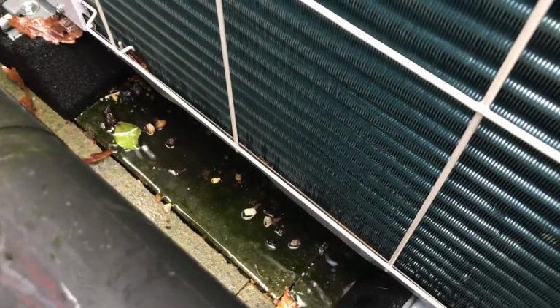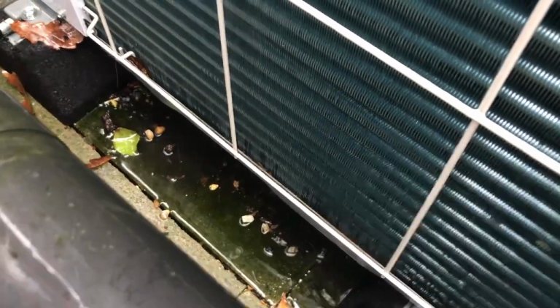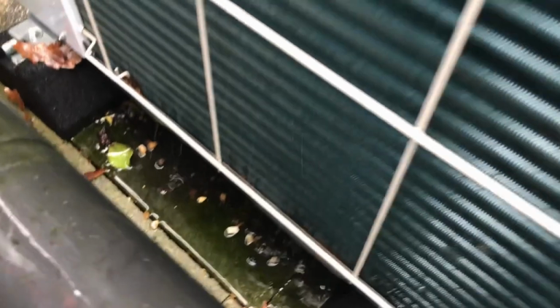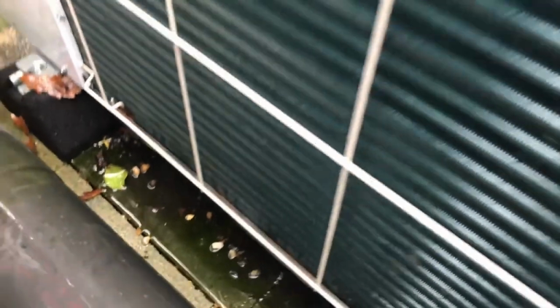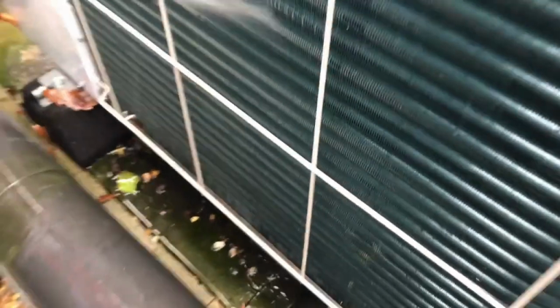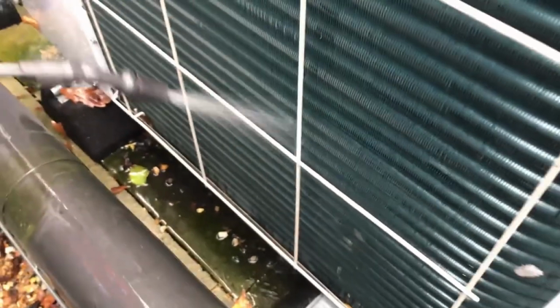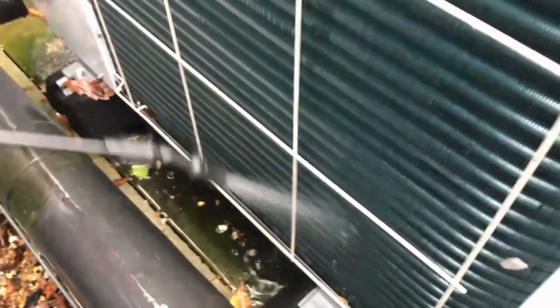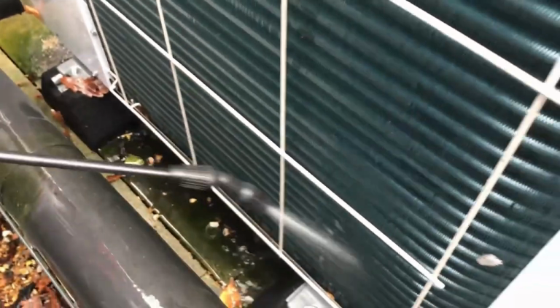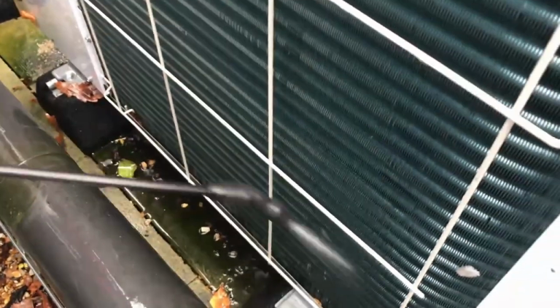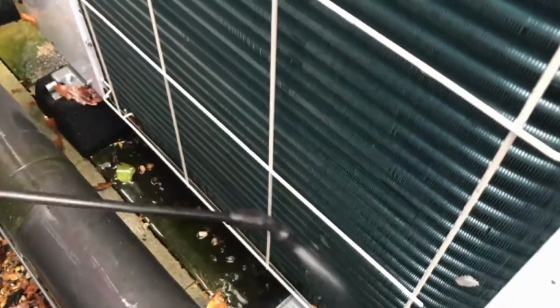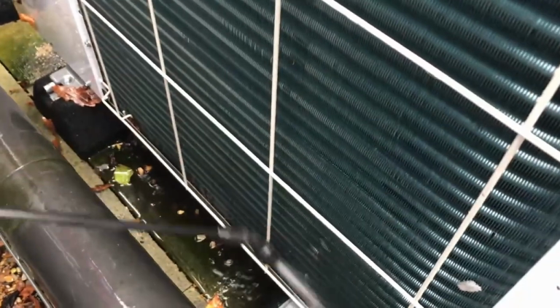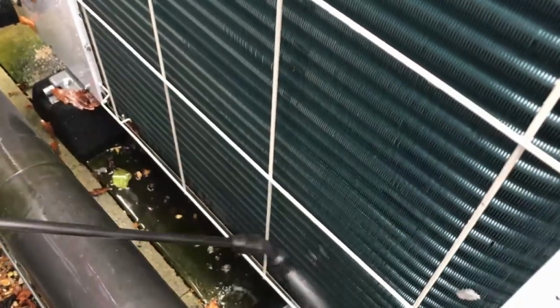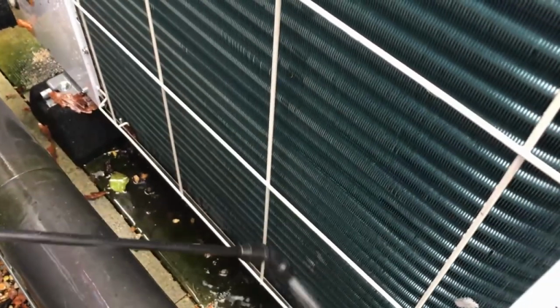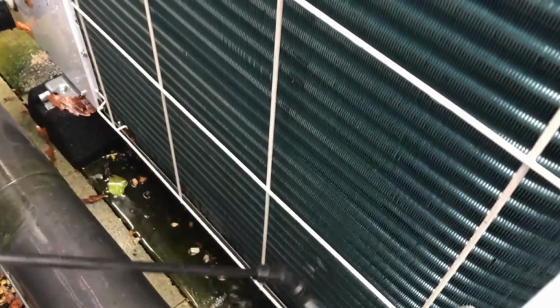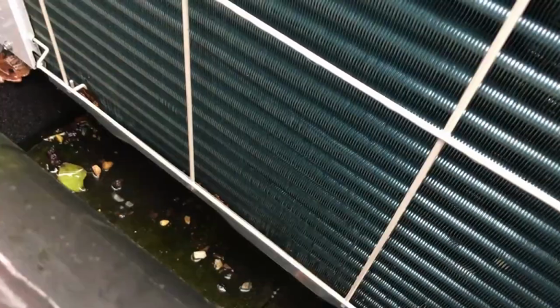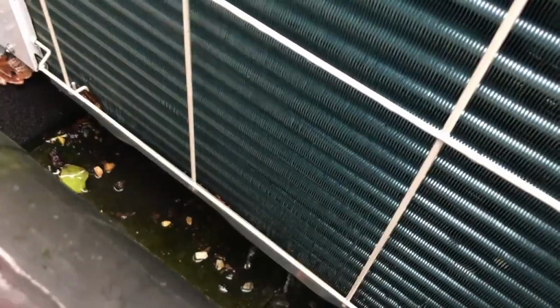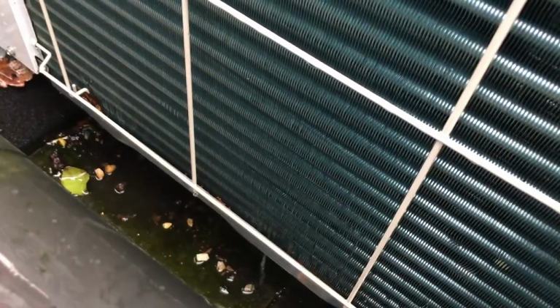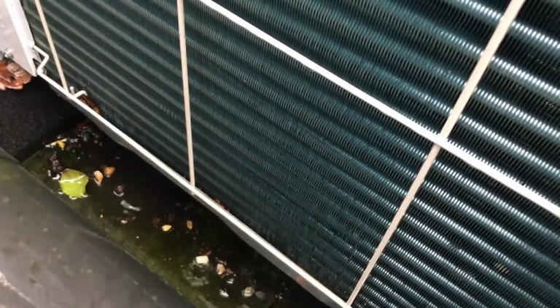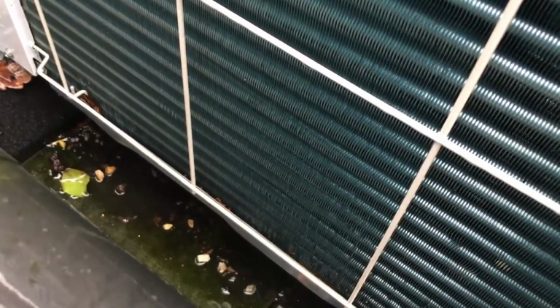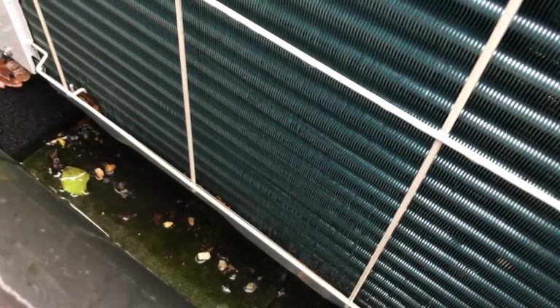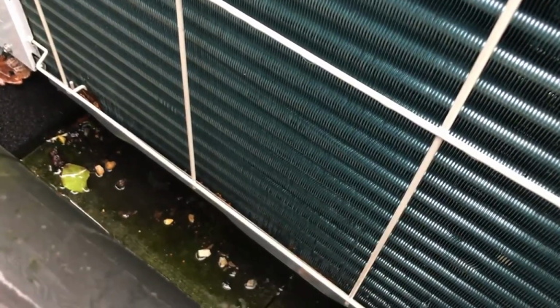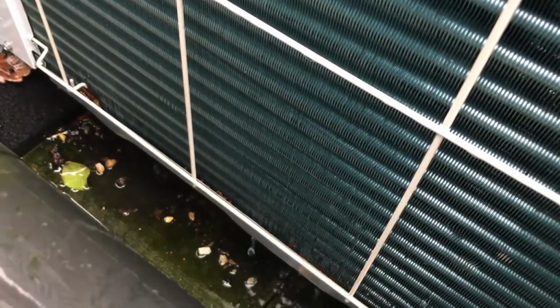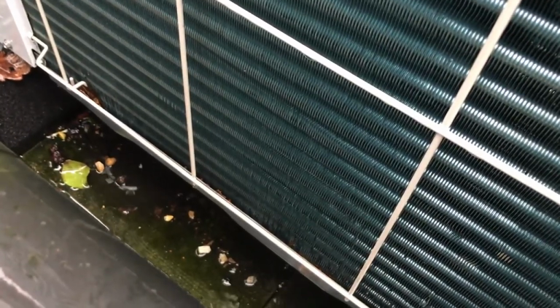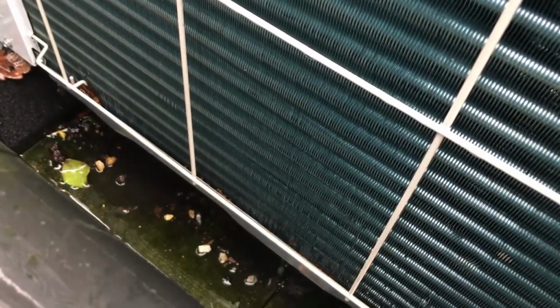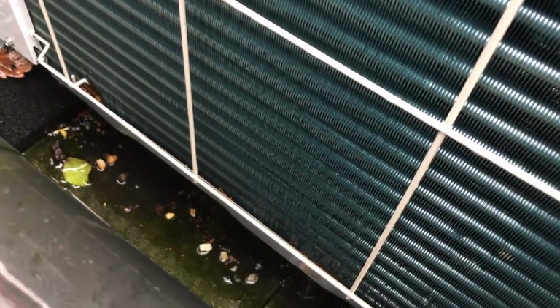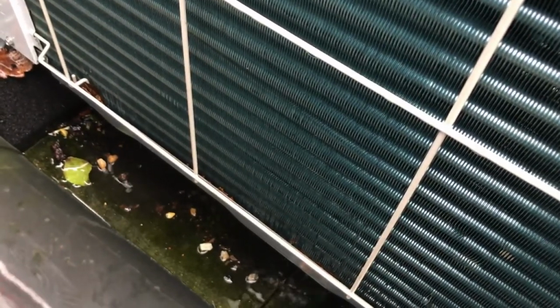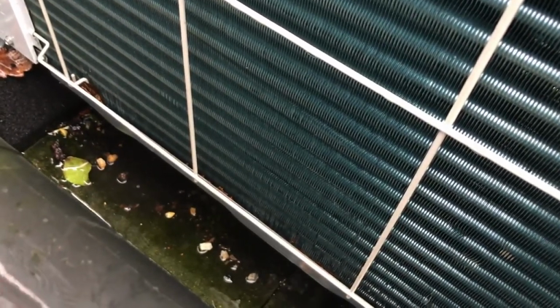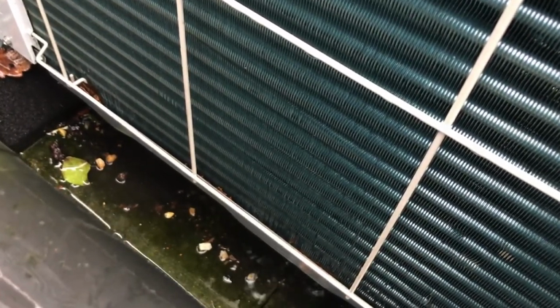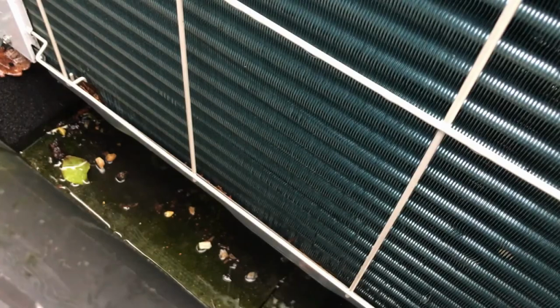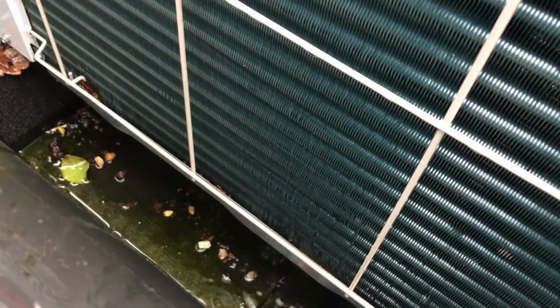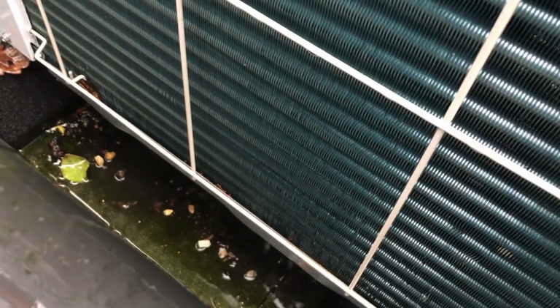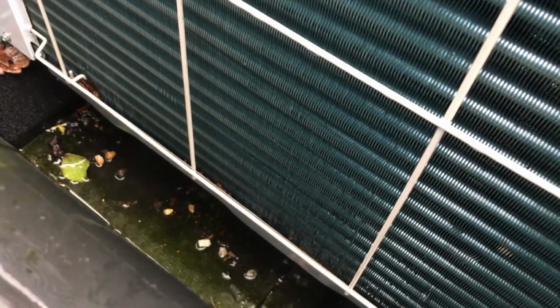The other thing to look at is how the water is flowing out of the bottom of the unit. This is an opportunity to look at the condensate drain side of things and where that water is actually flowing to.